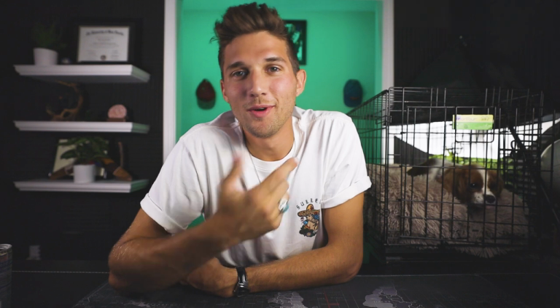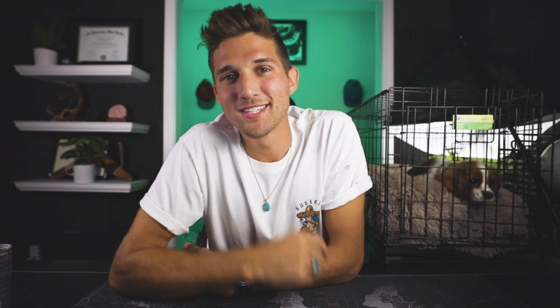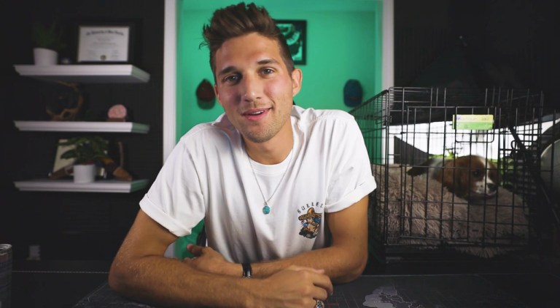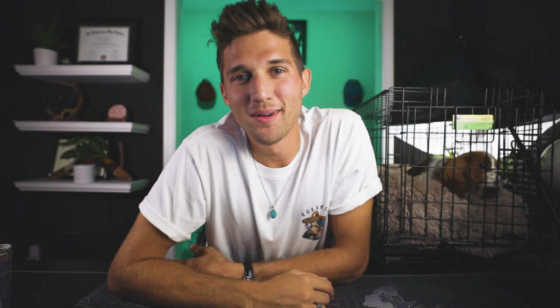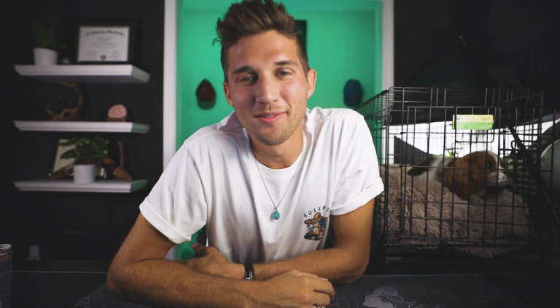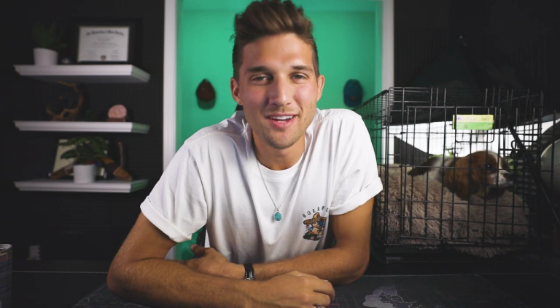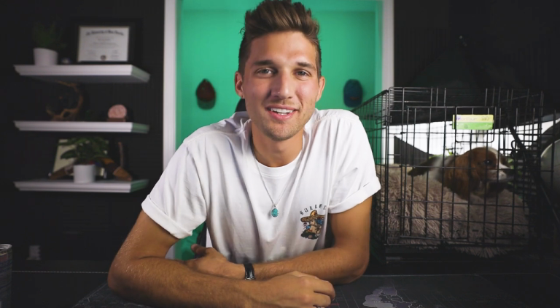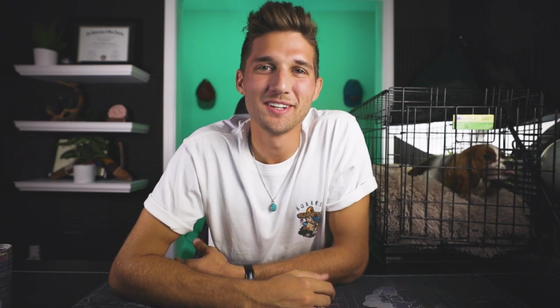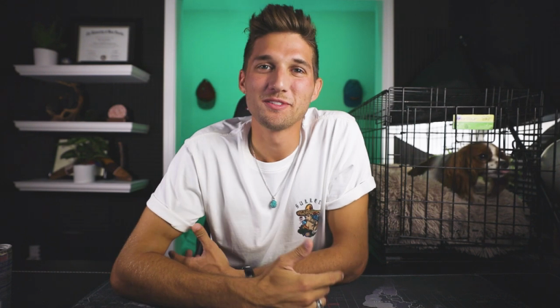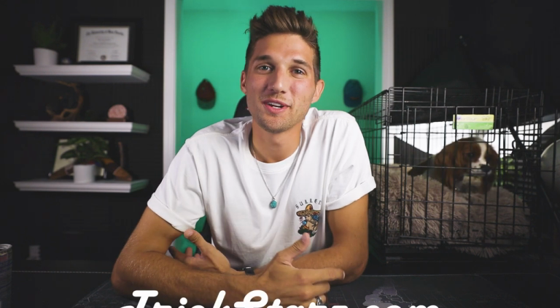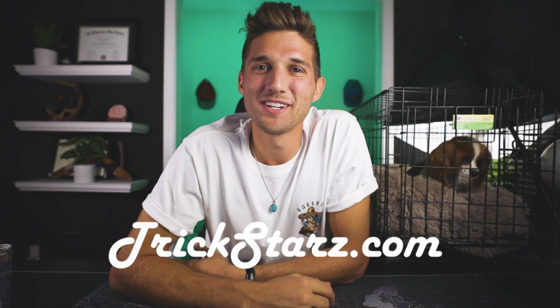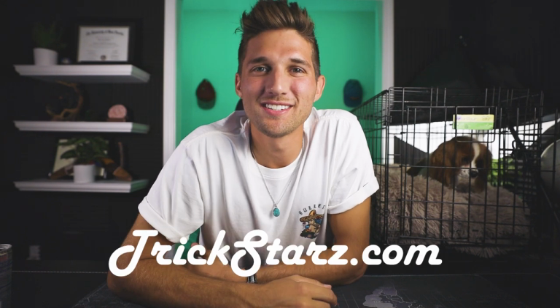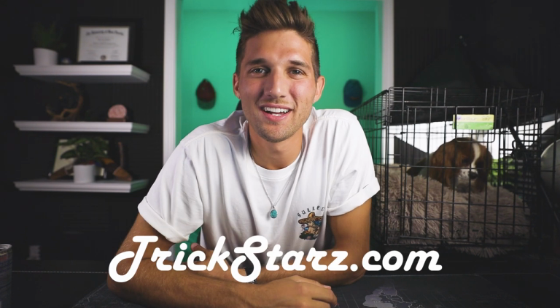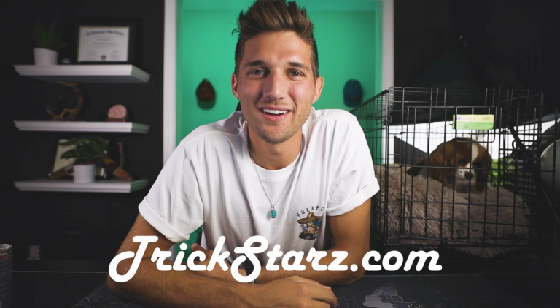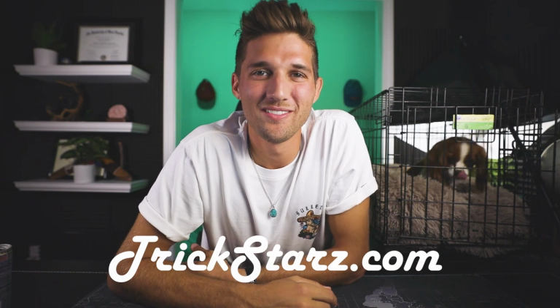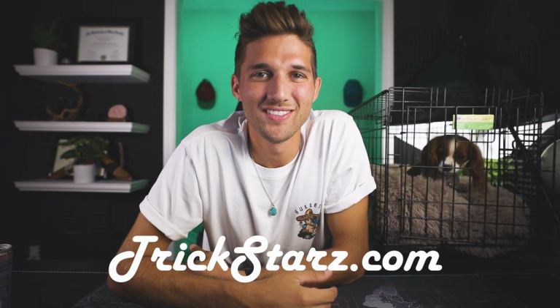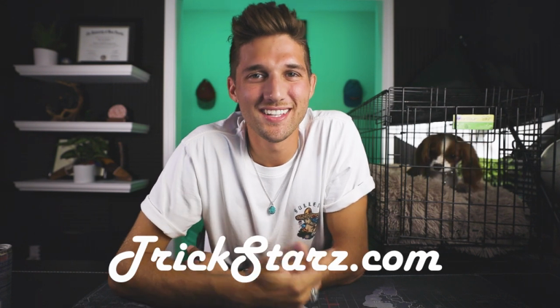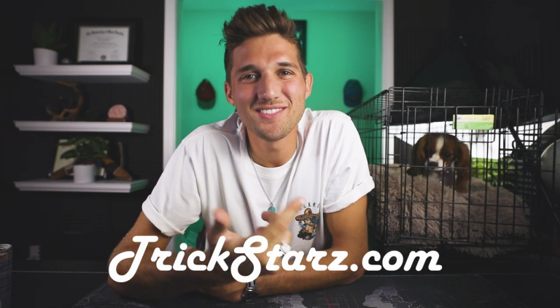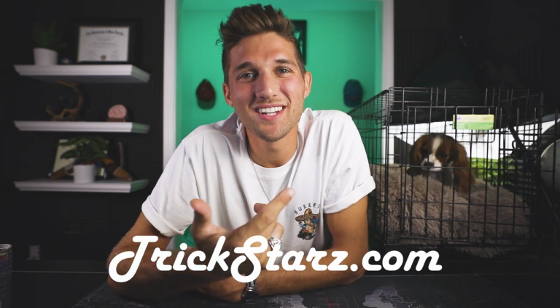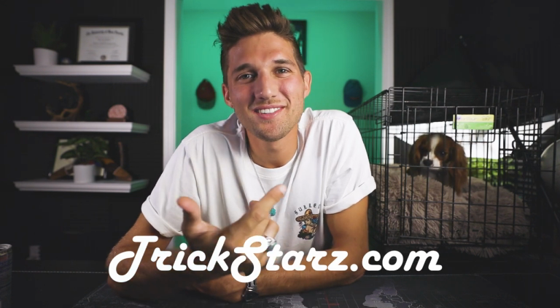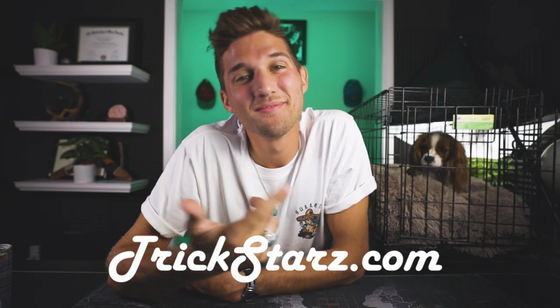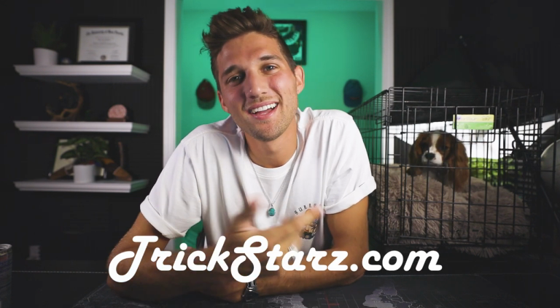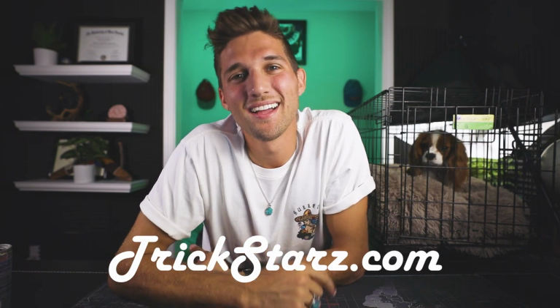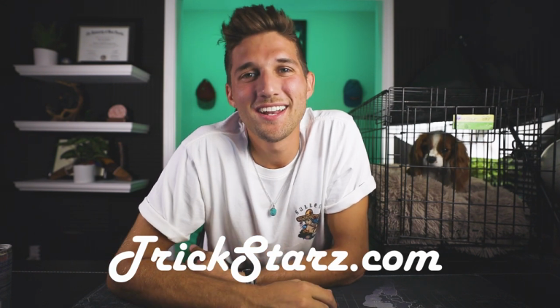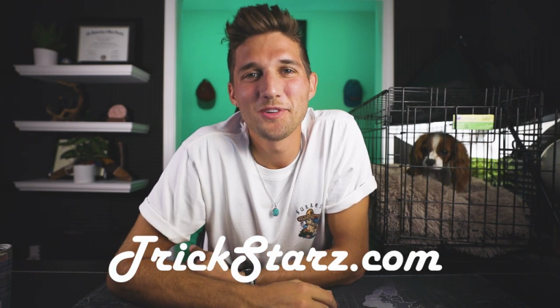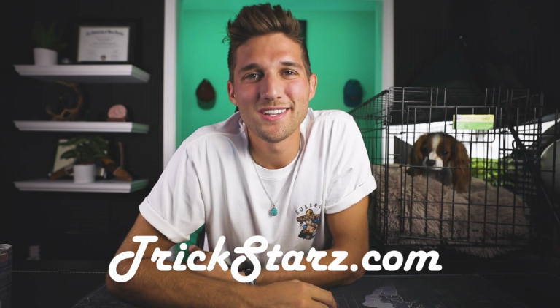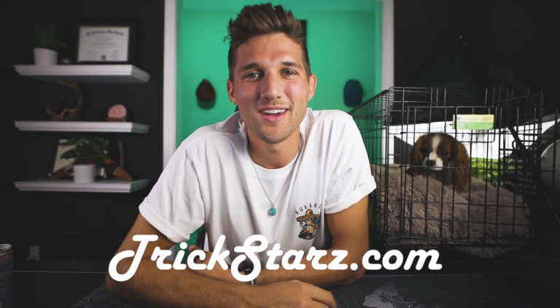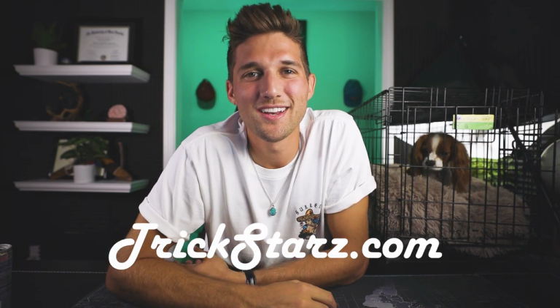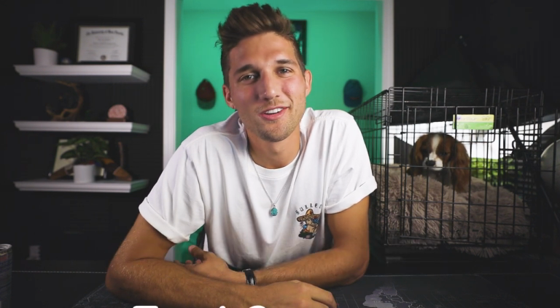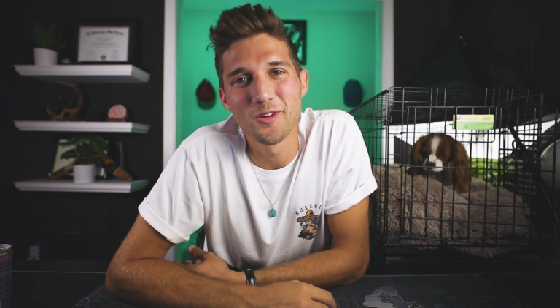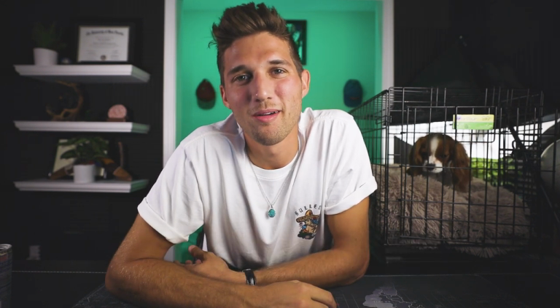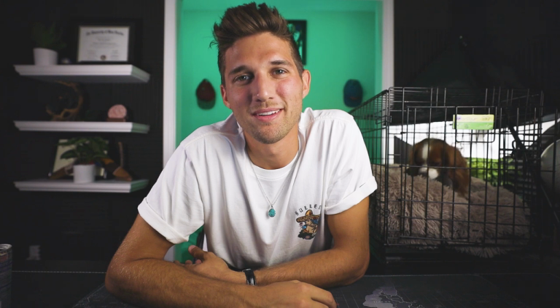What's up everybody, Ryan McNeil, trickstars.com. Today's video: how to crate train your new puppy.